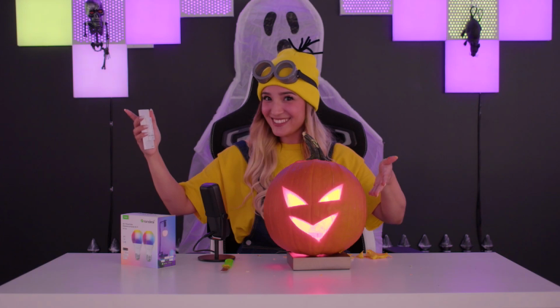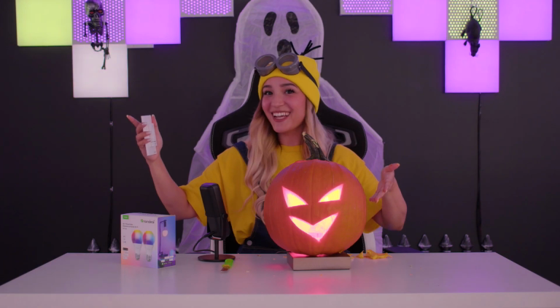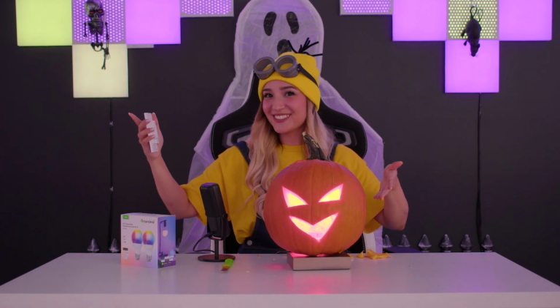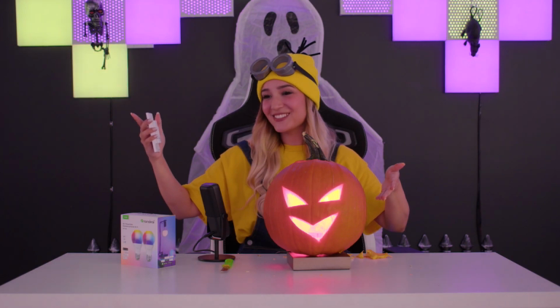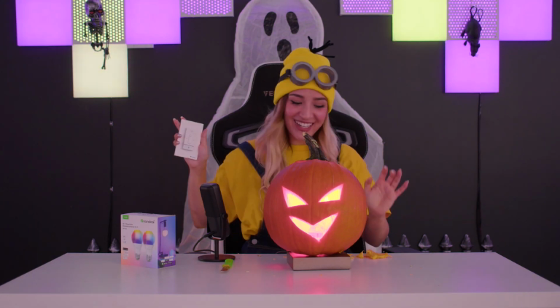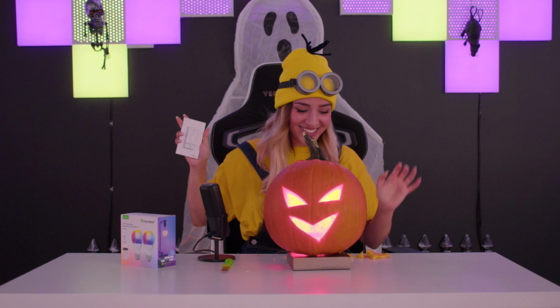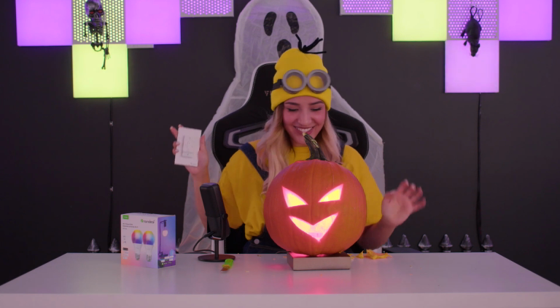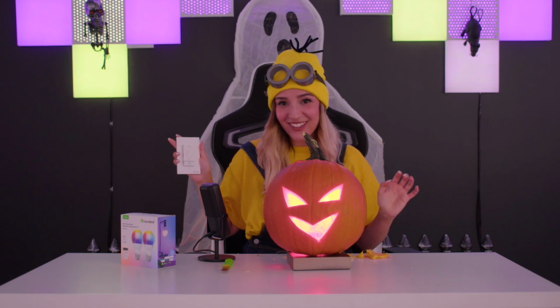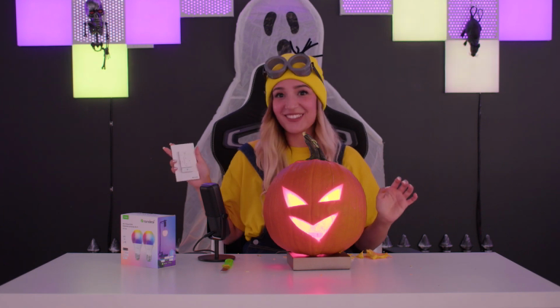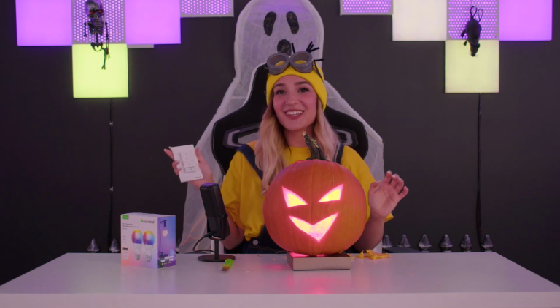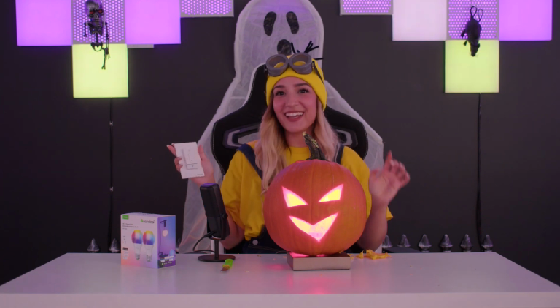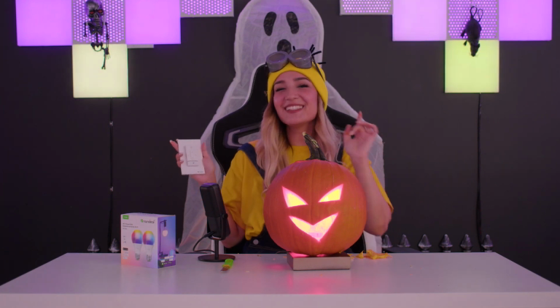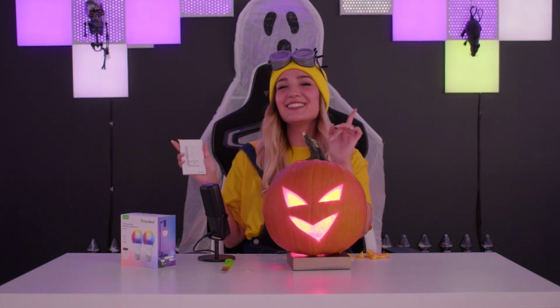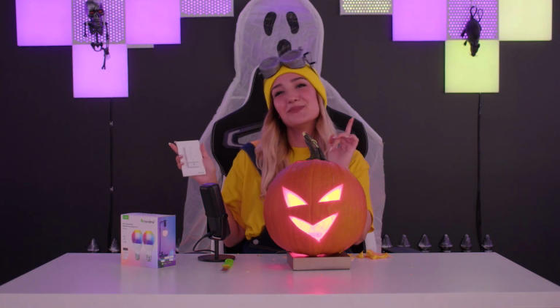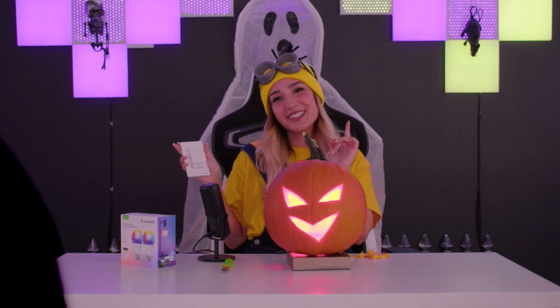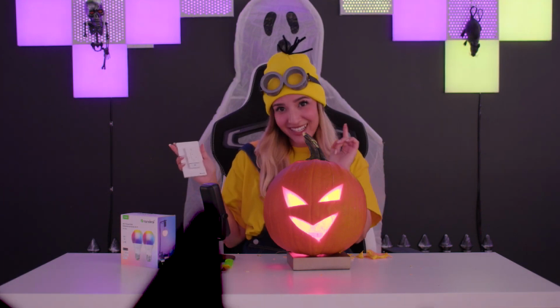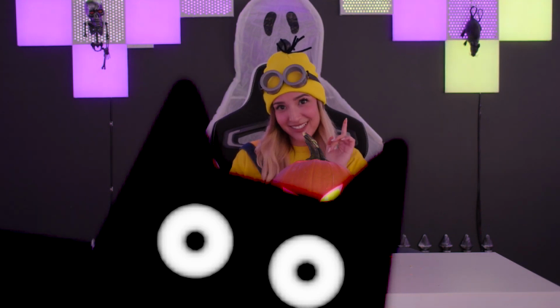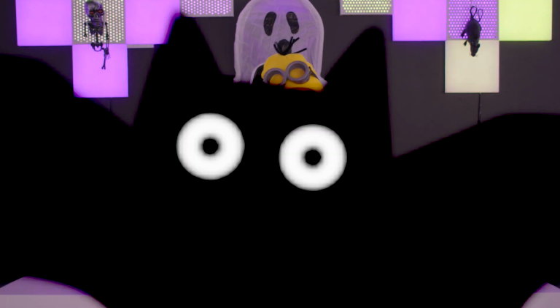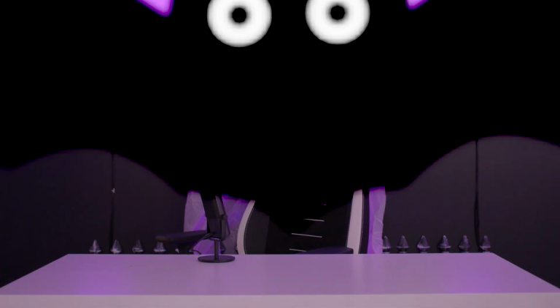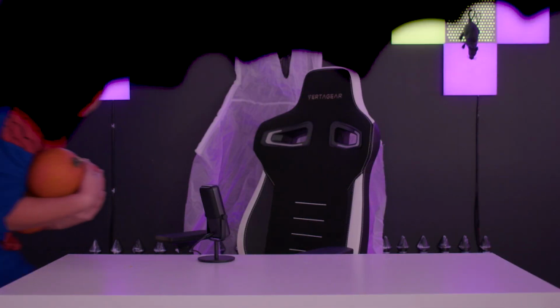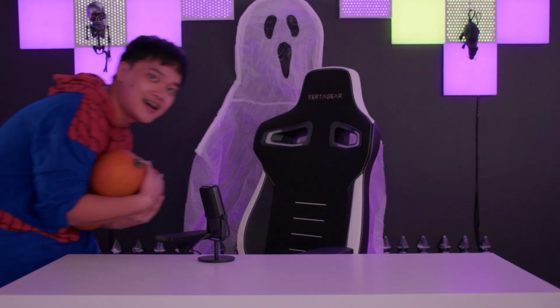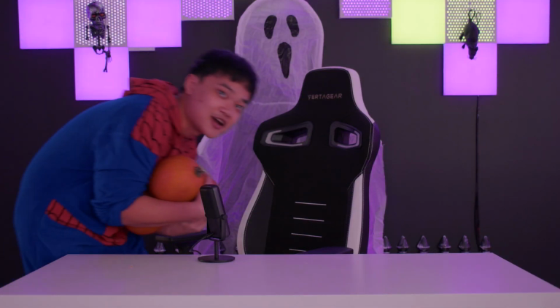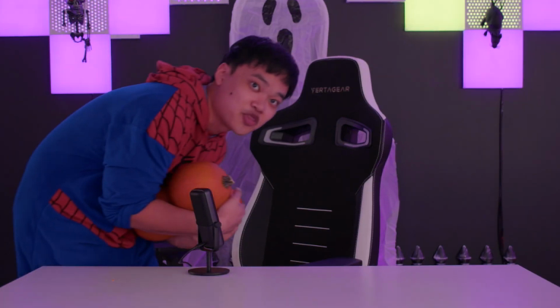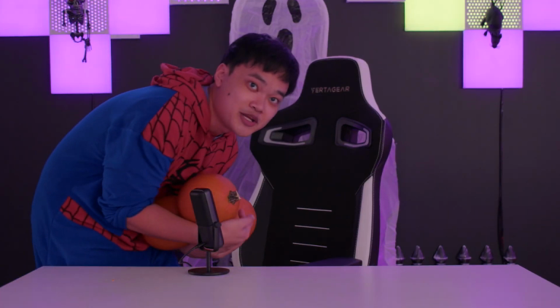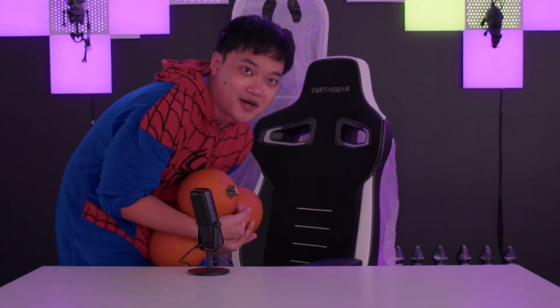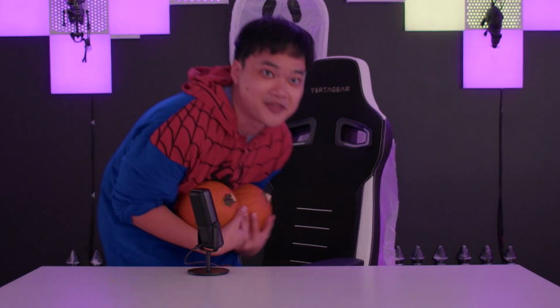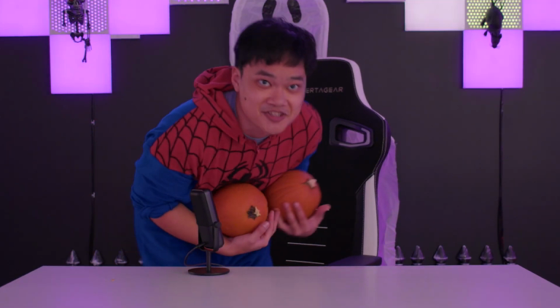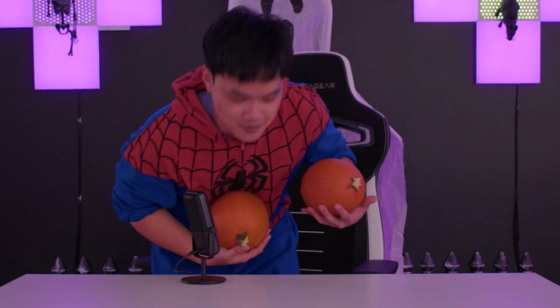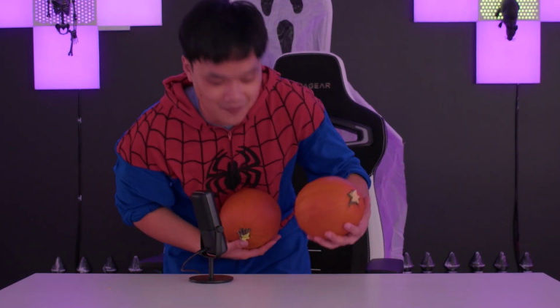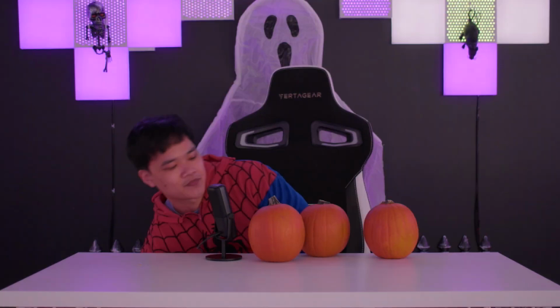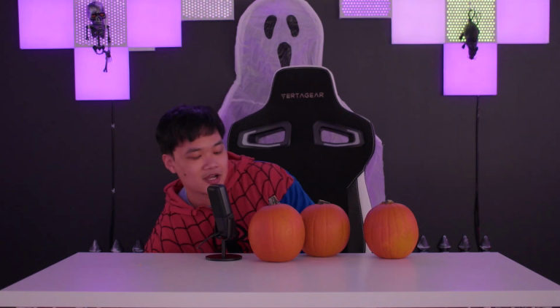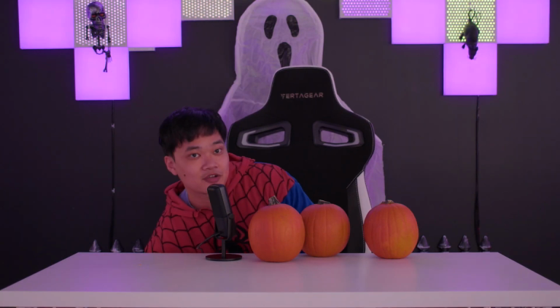It looks like this, and then when the children walk up — that's cool! It turned out awesome. Okay, I'd like to see him beat this.